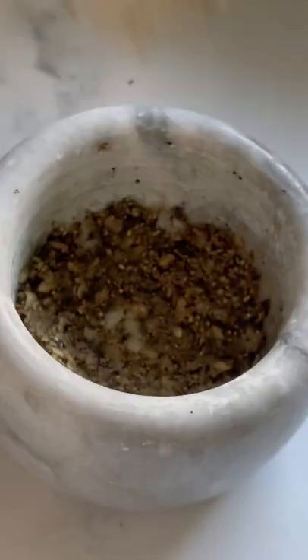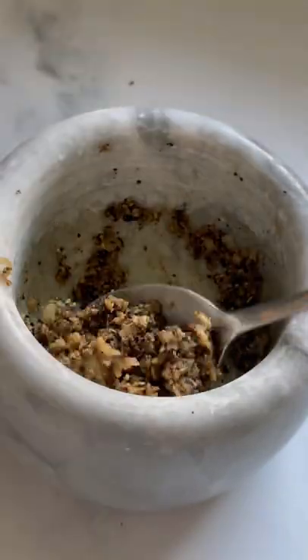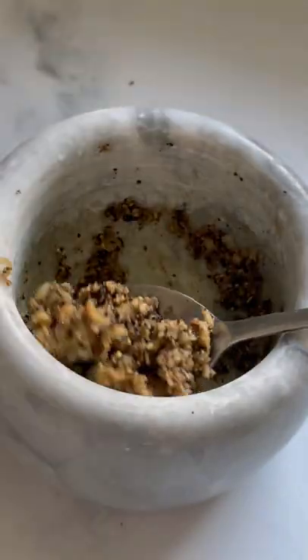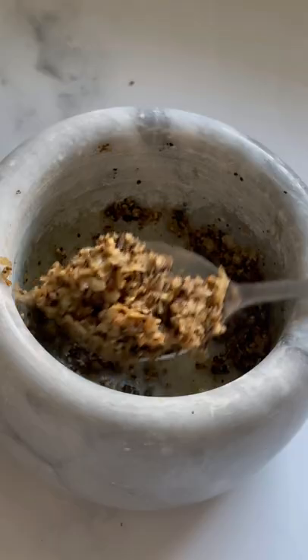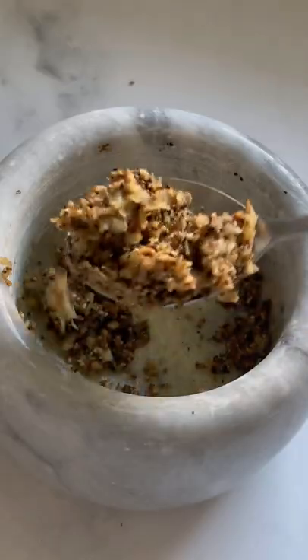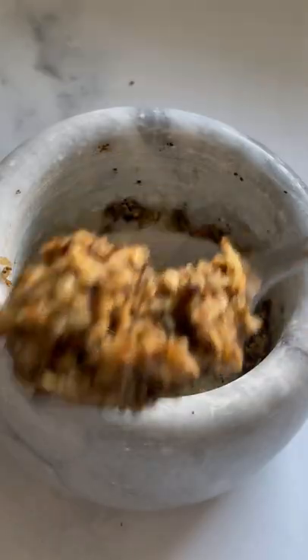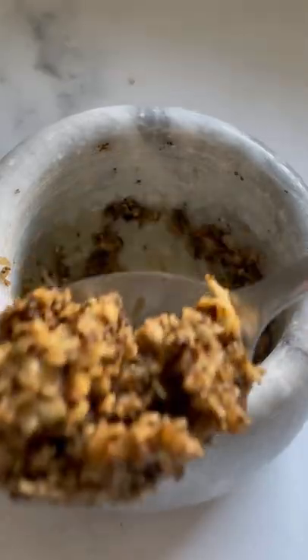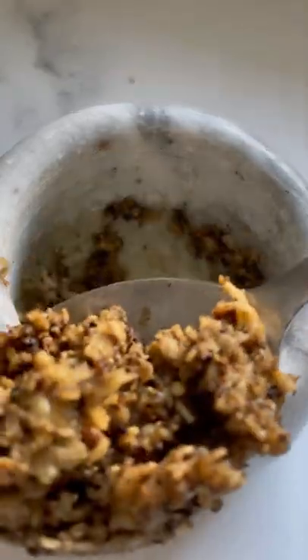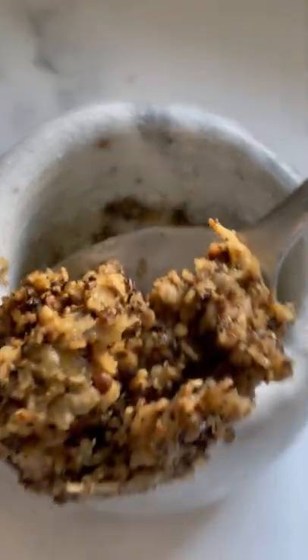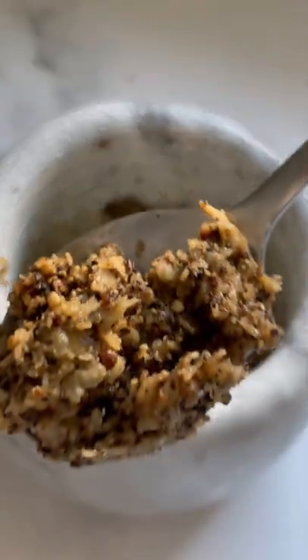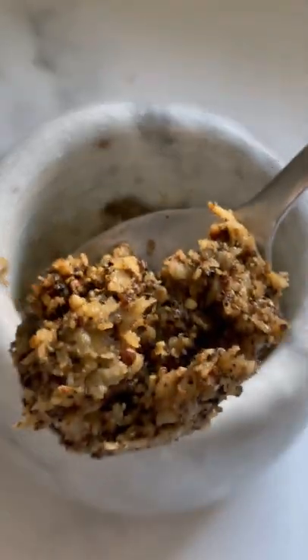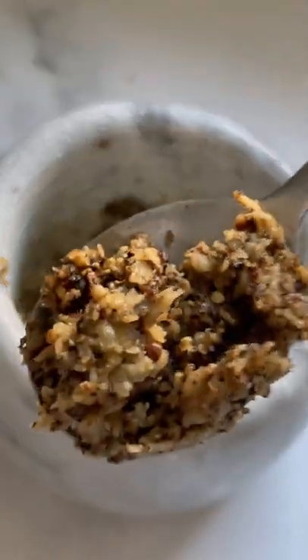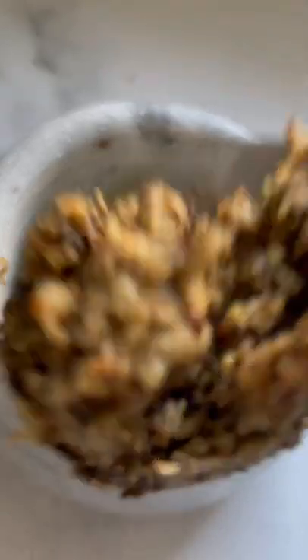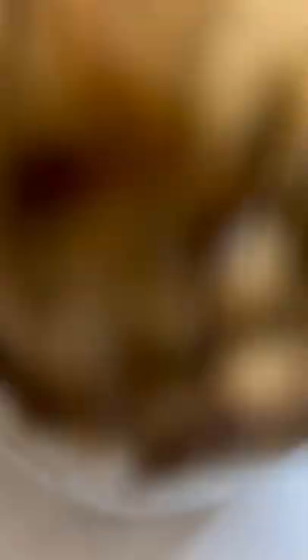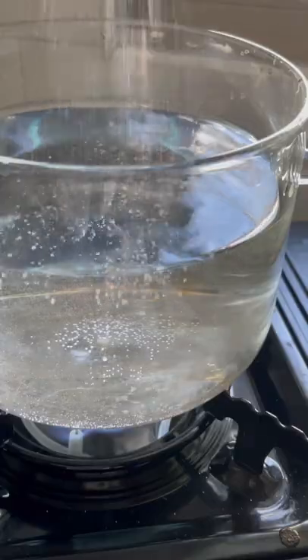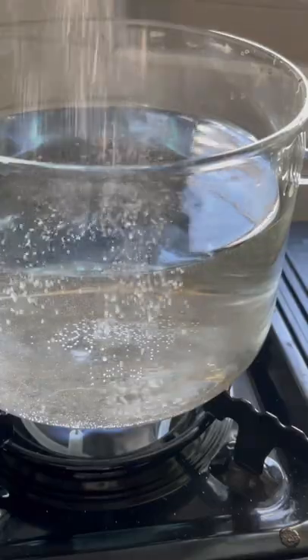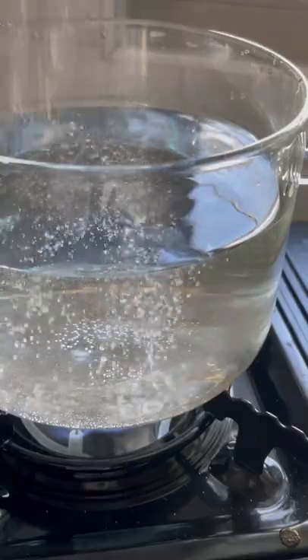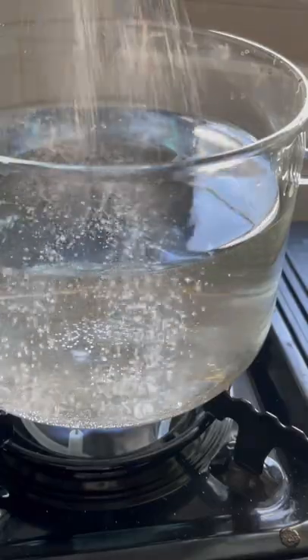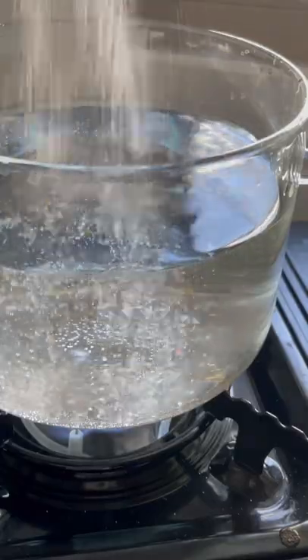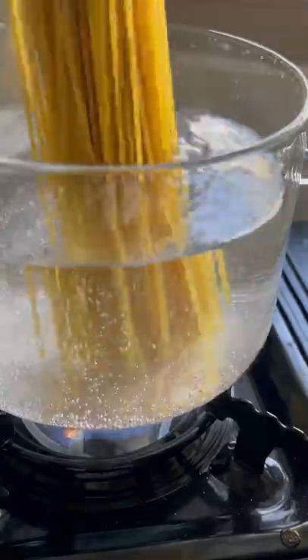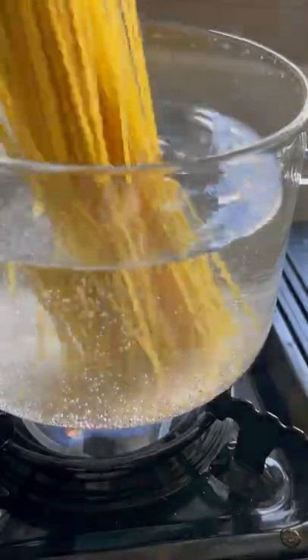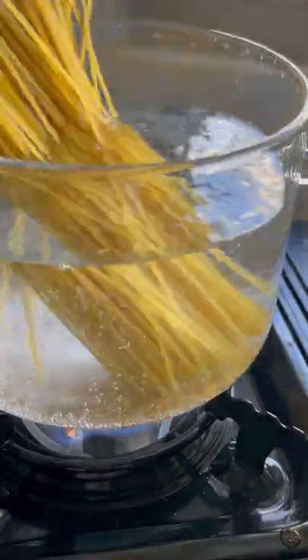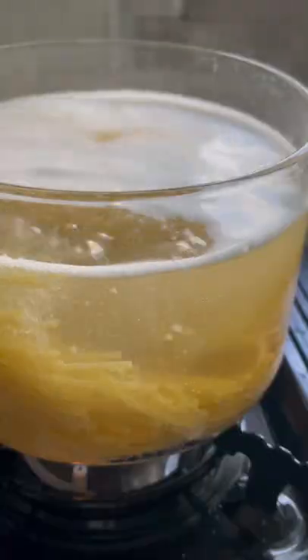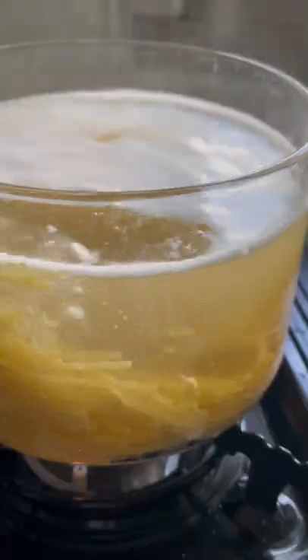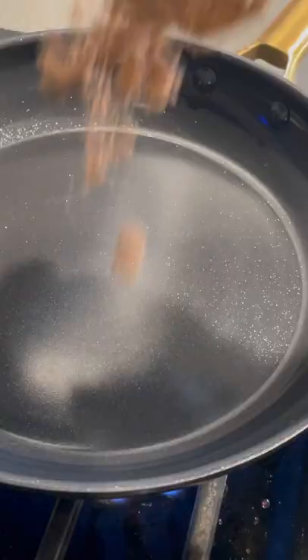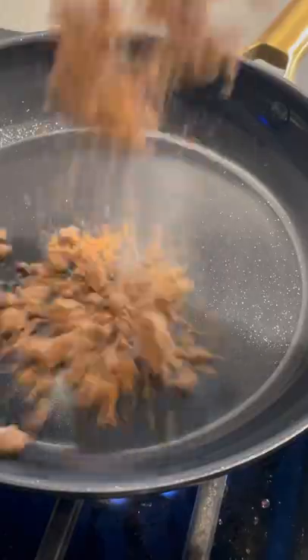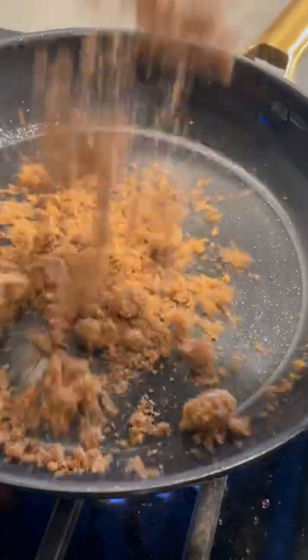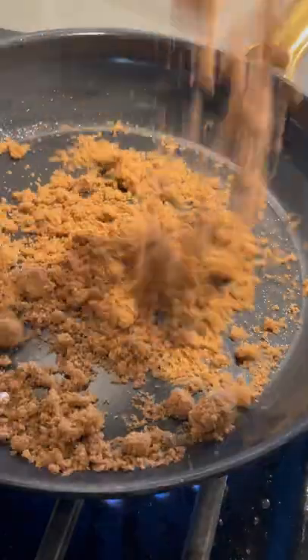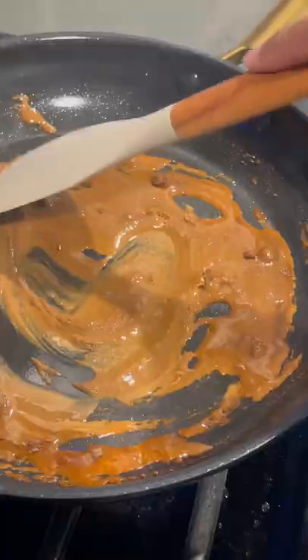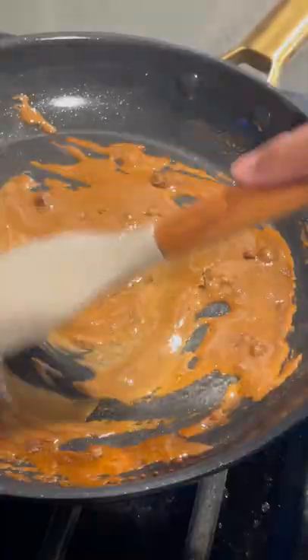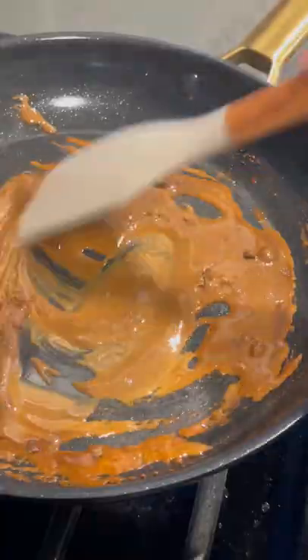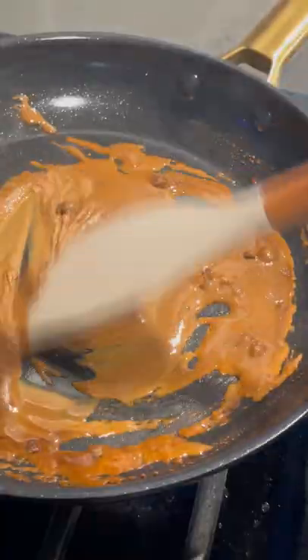First, you're going to smash your garlic and pepper to make this garlic pepper paste, and cook your pasta to a texture you enjoy.